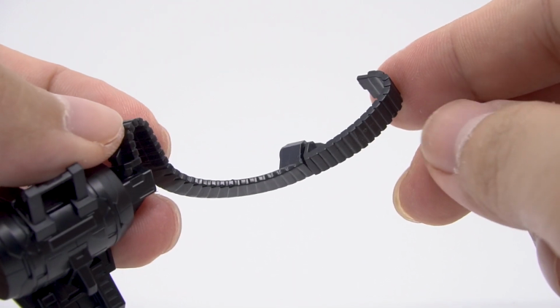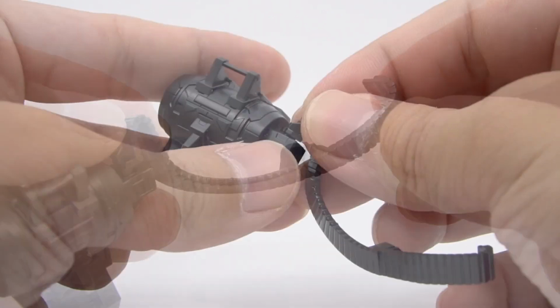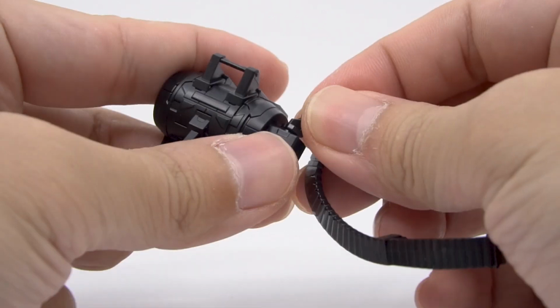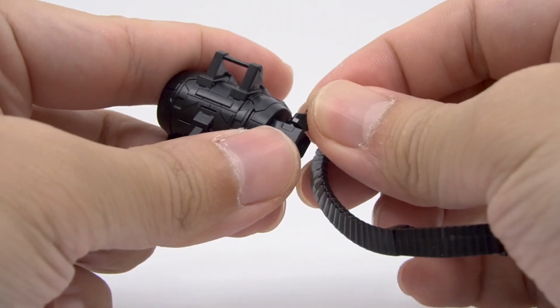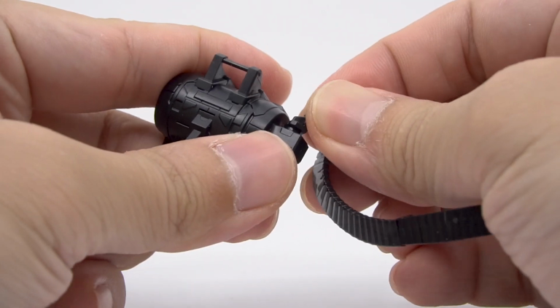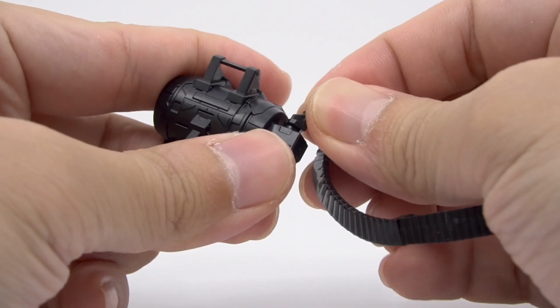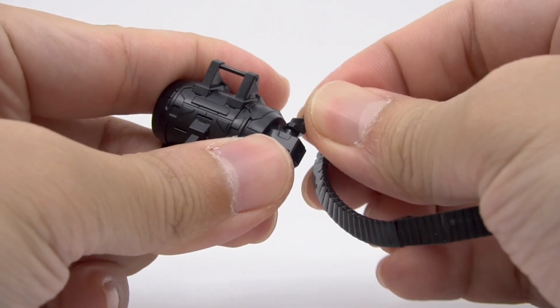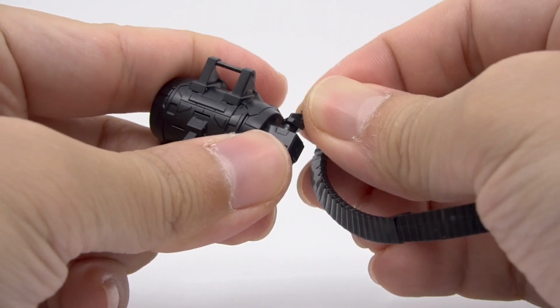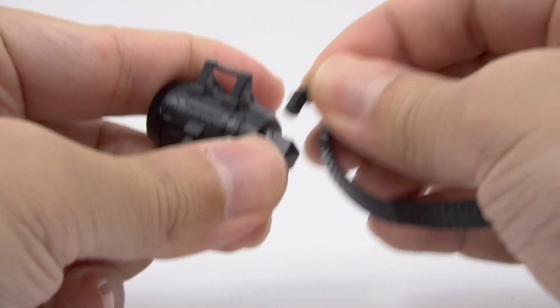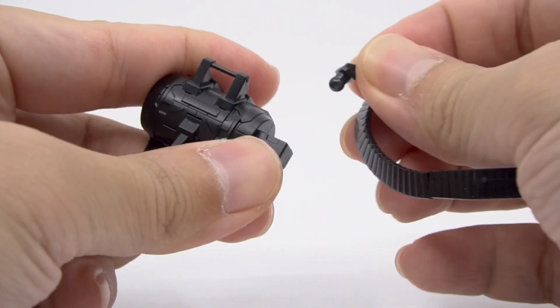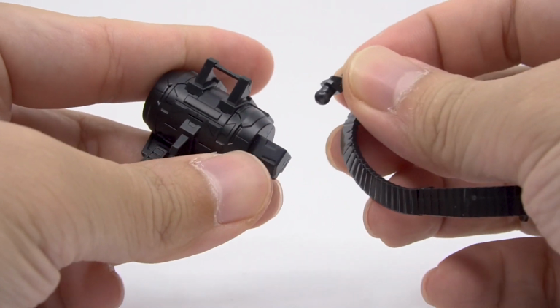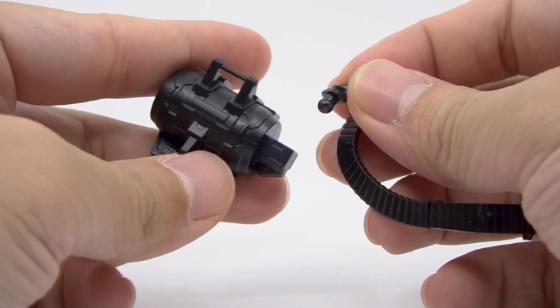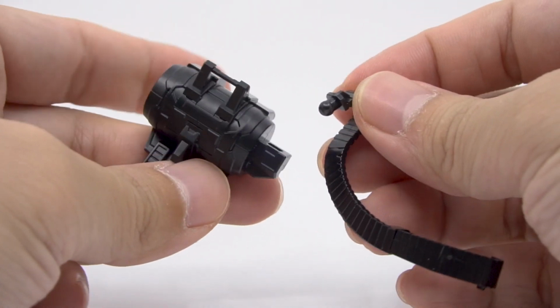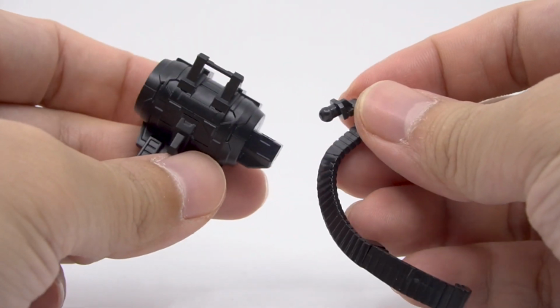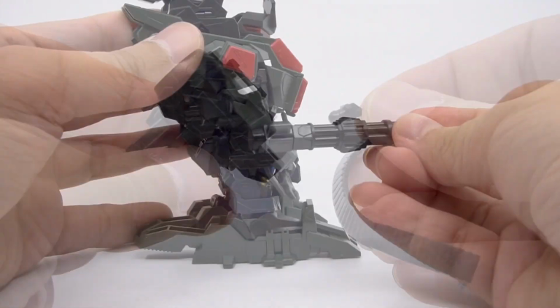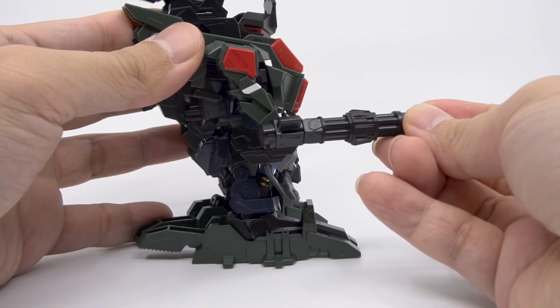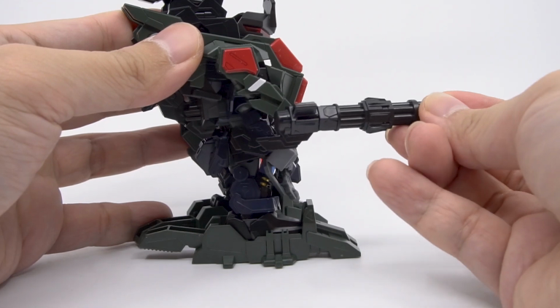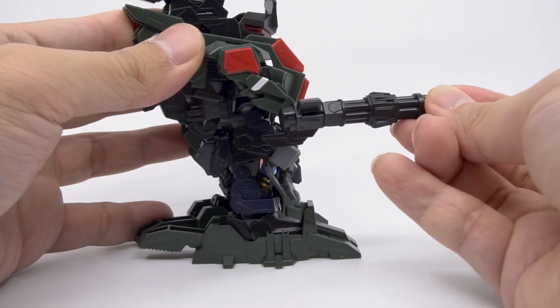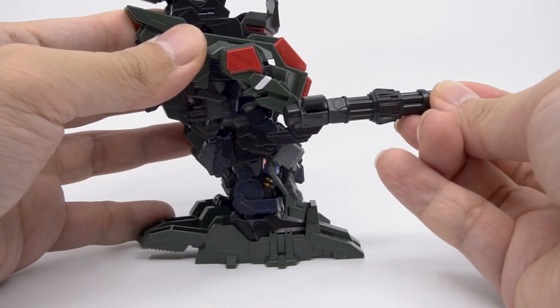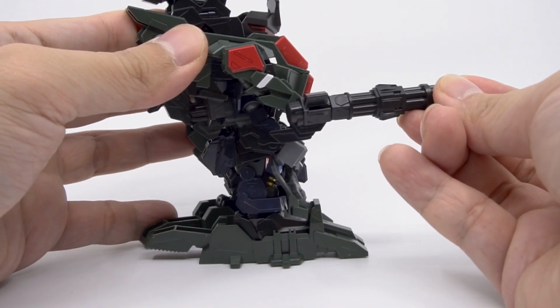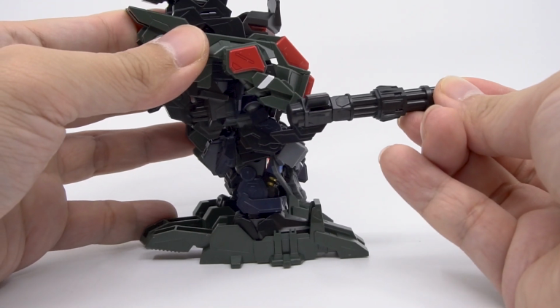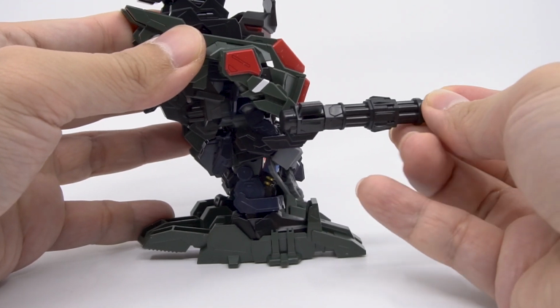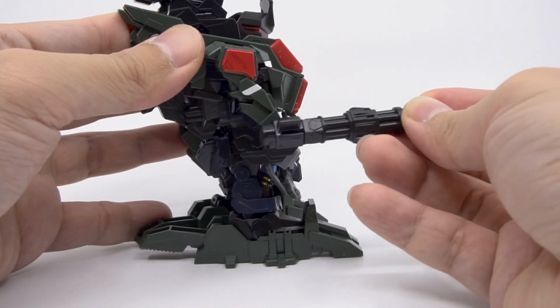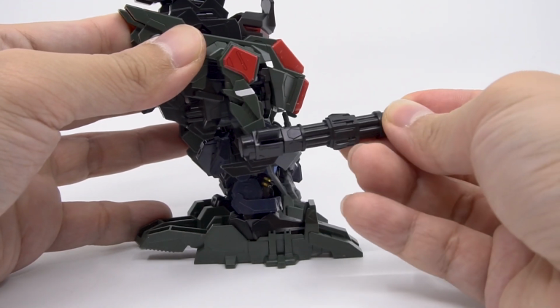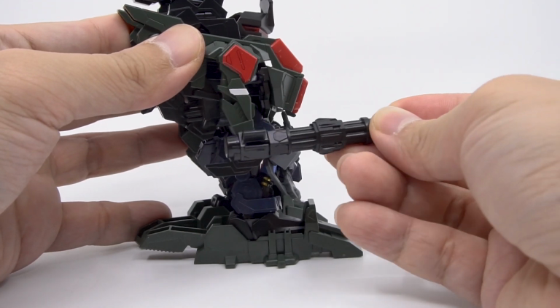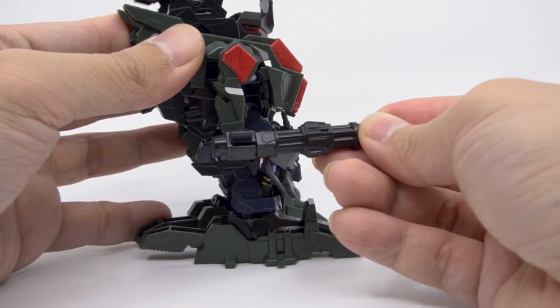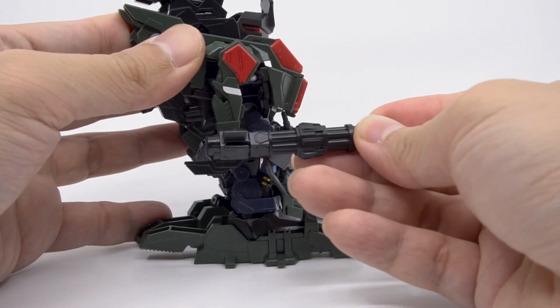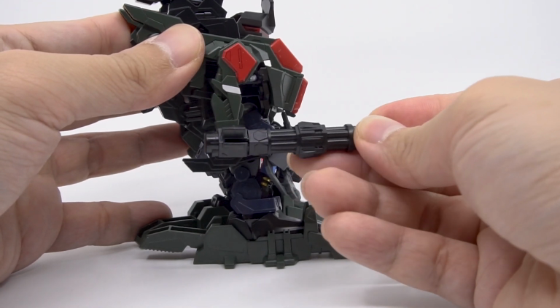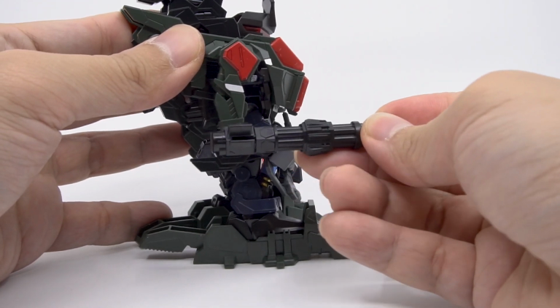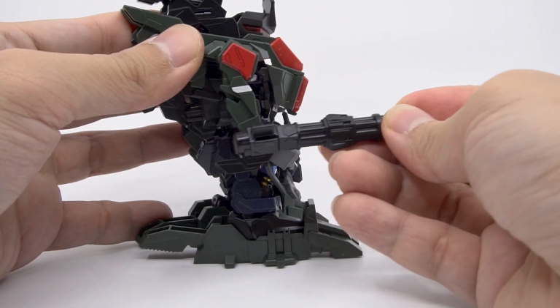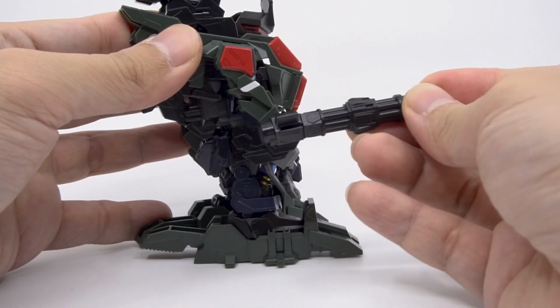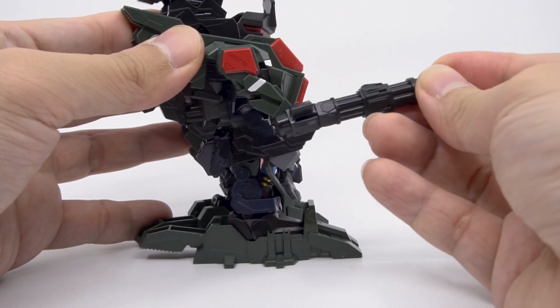If I were a kid, I'm pretty sure I'd just yeet the belt and let the Gatling gun move freely and just make full use of the joints here.